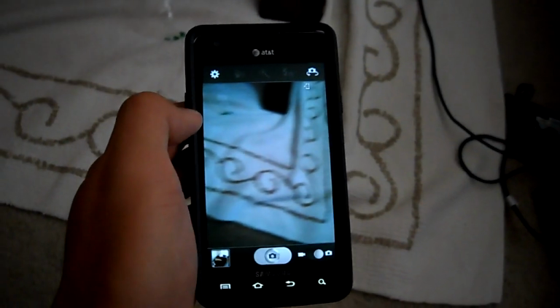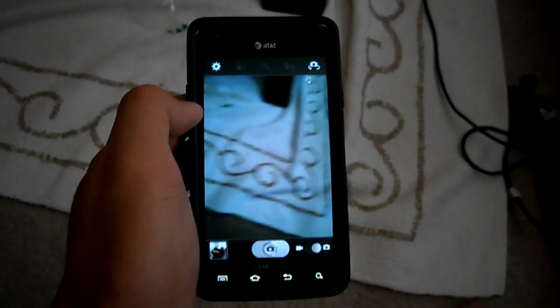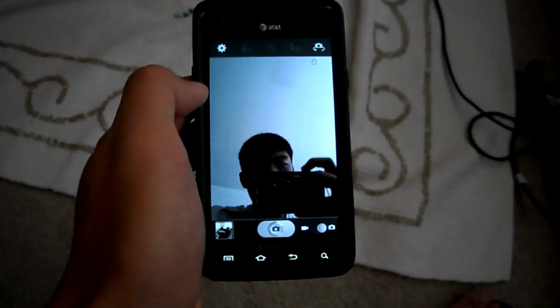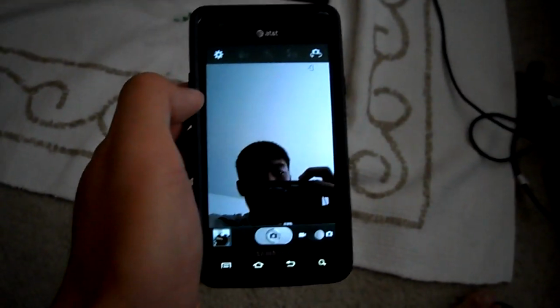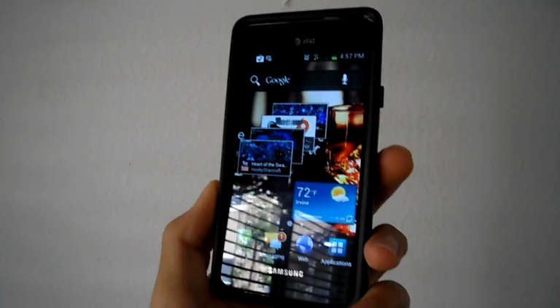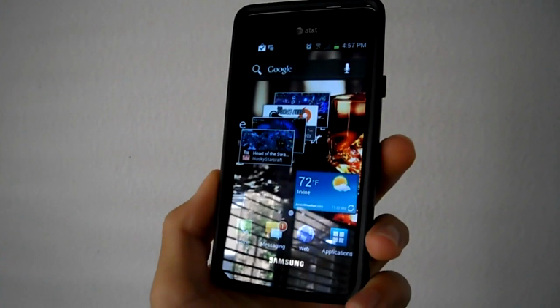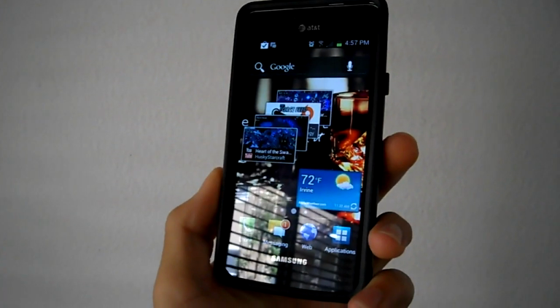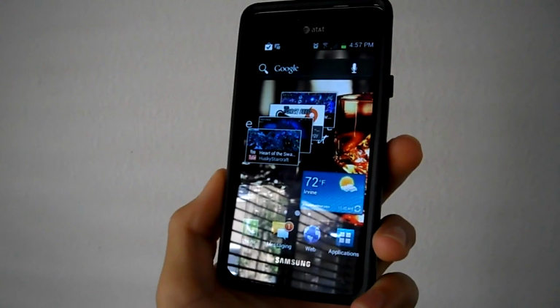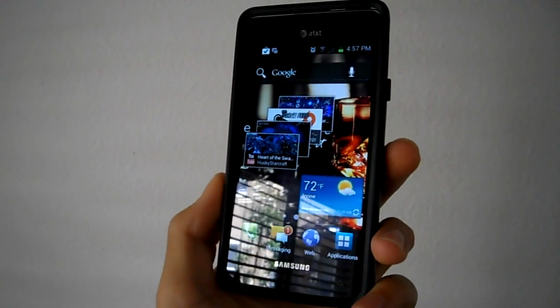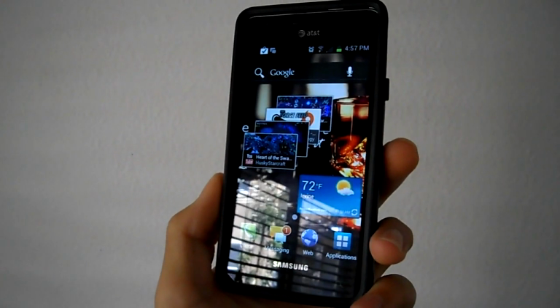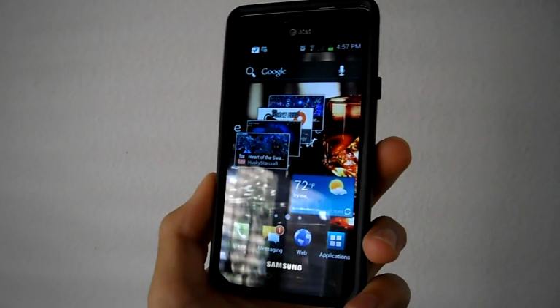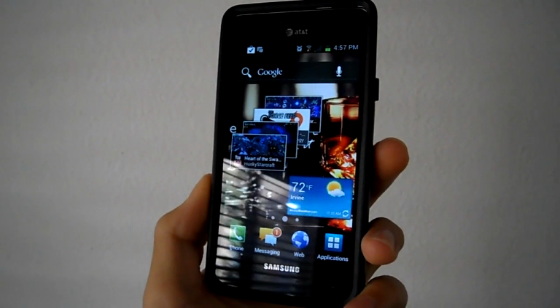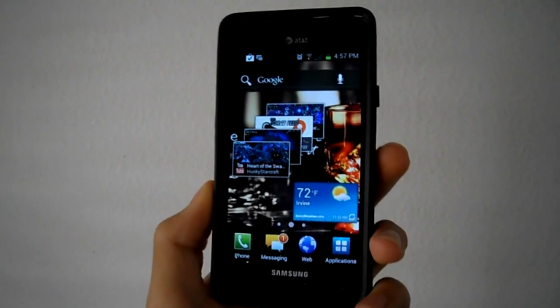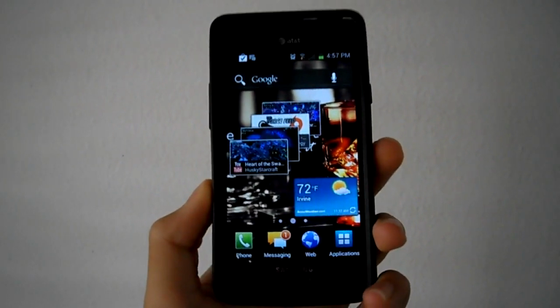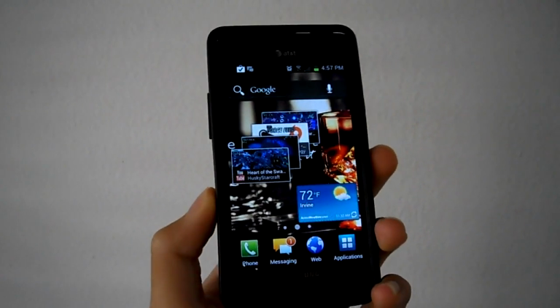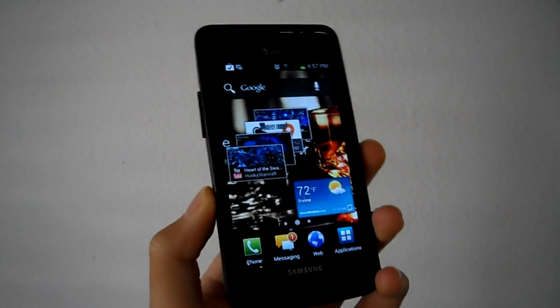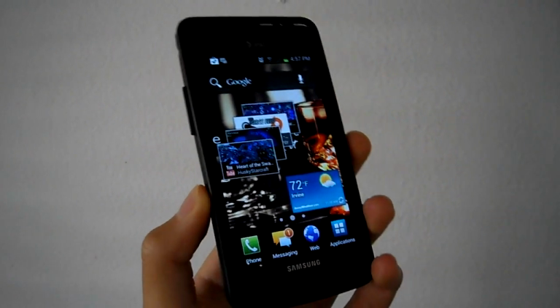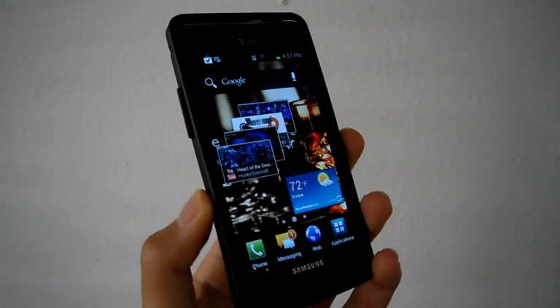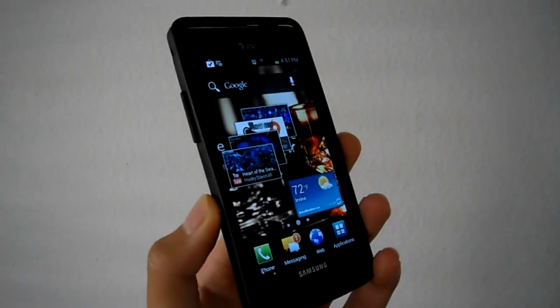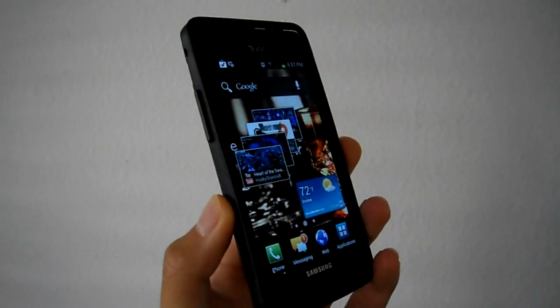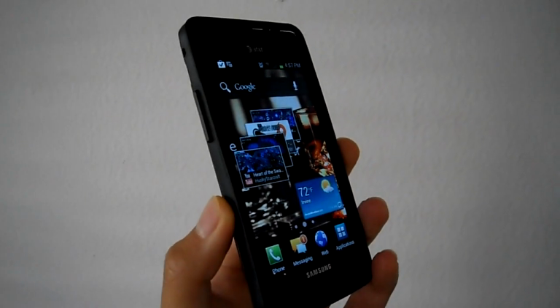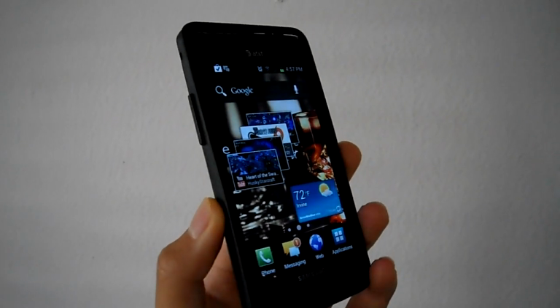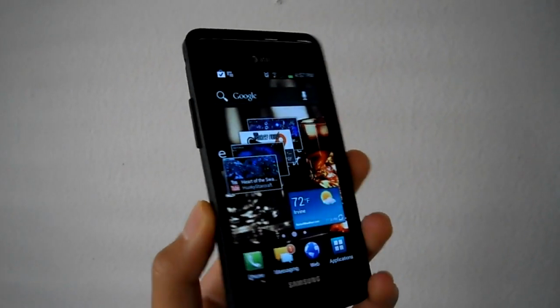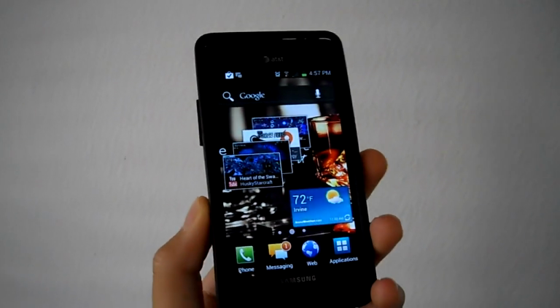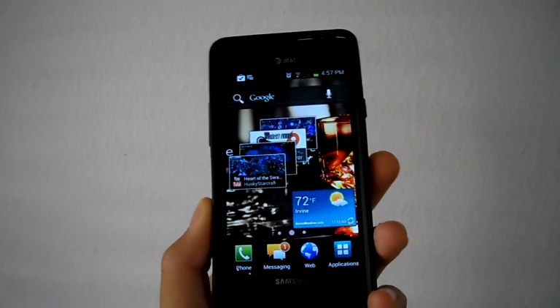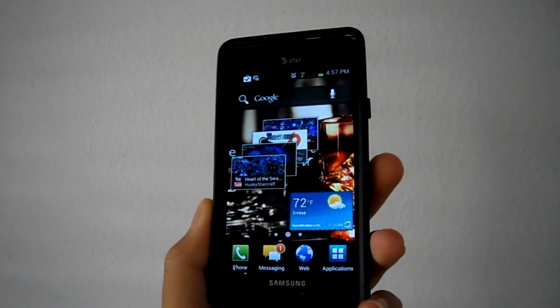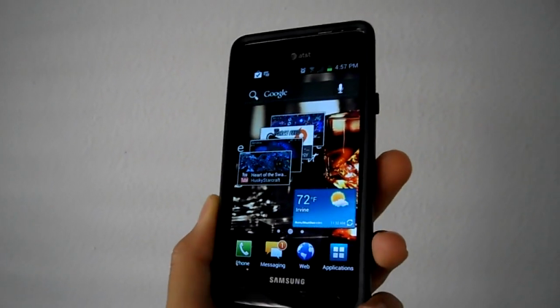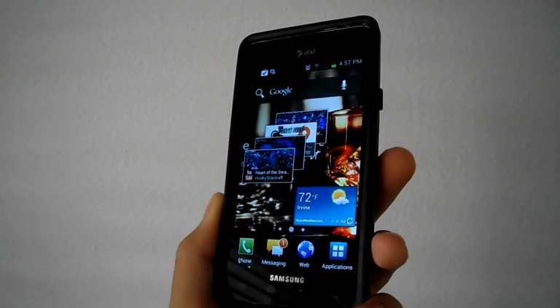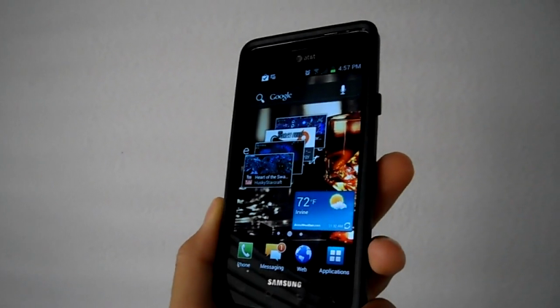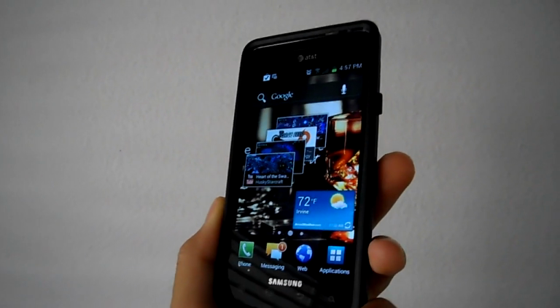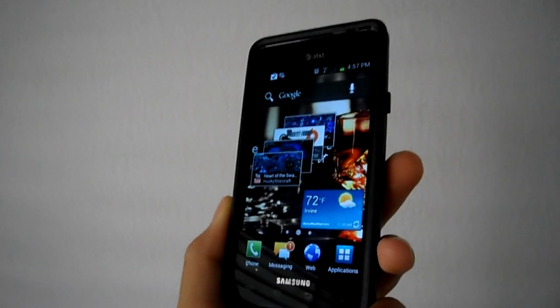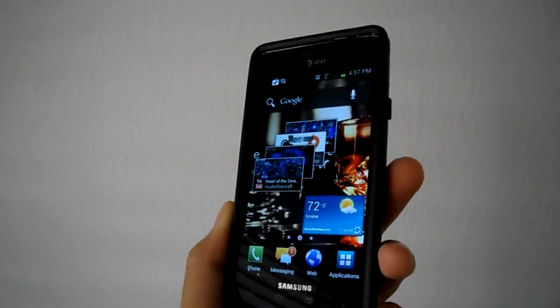So guys, that was the quick overview of the Samsung Galaxy S2 for AT&T. I'll see you guys later. Thank you.